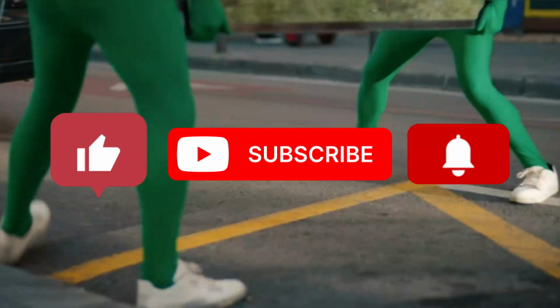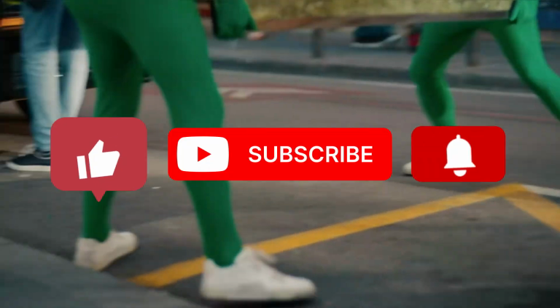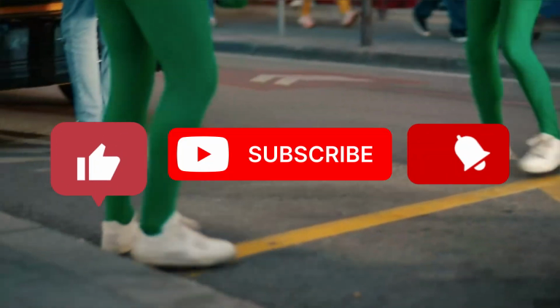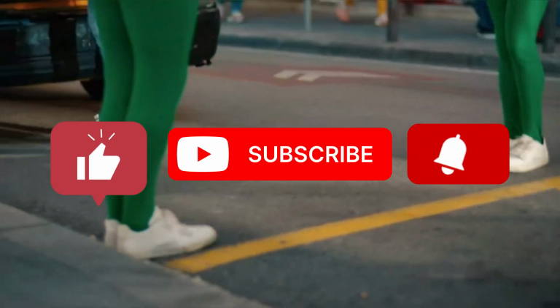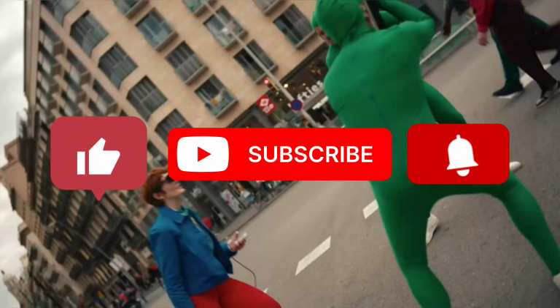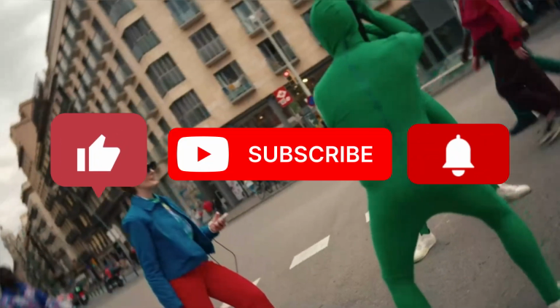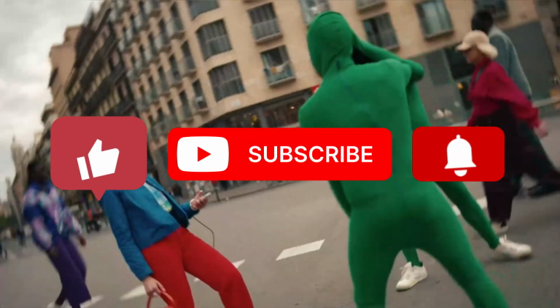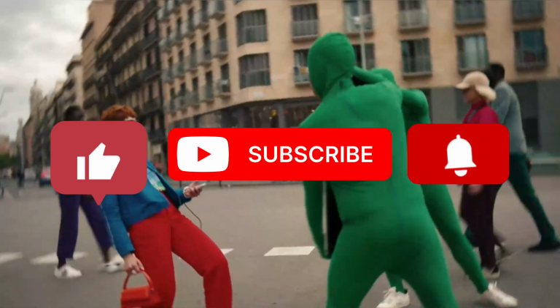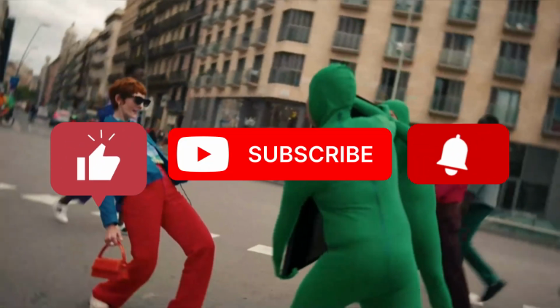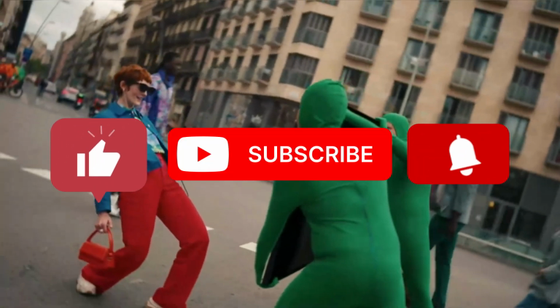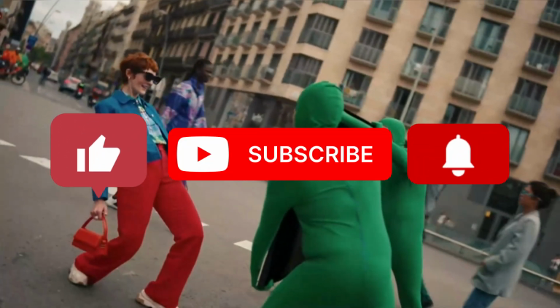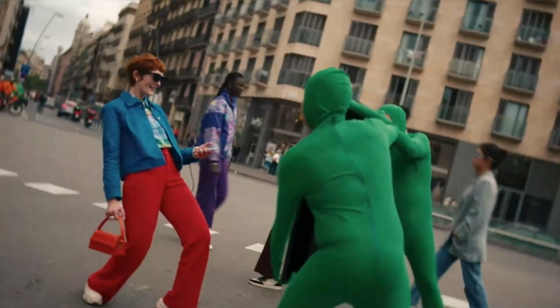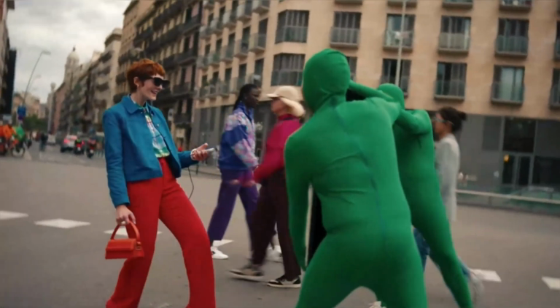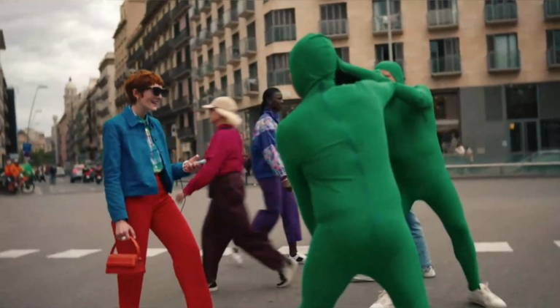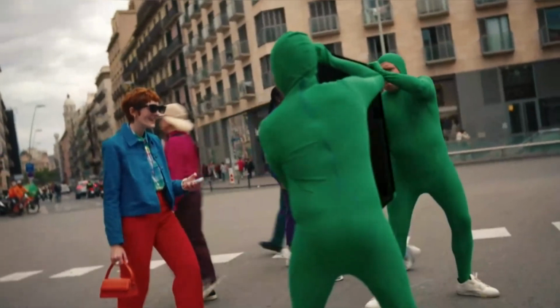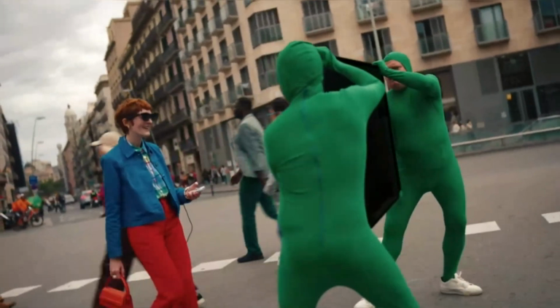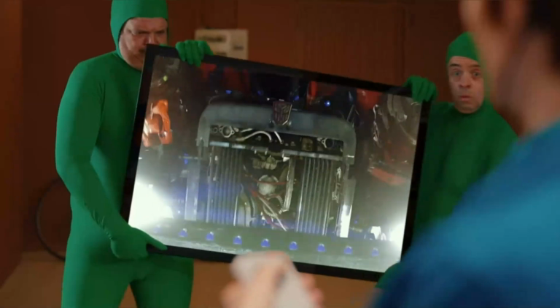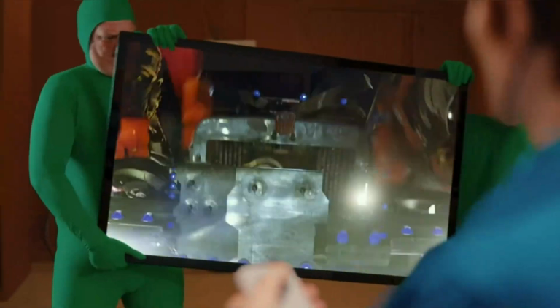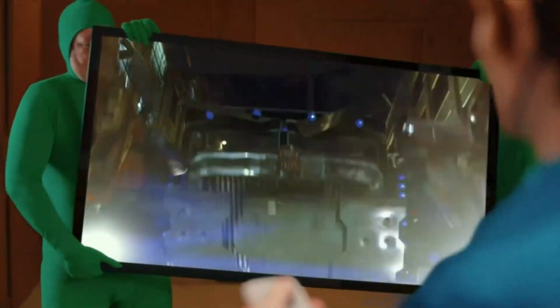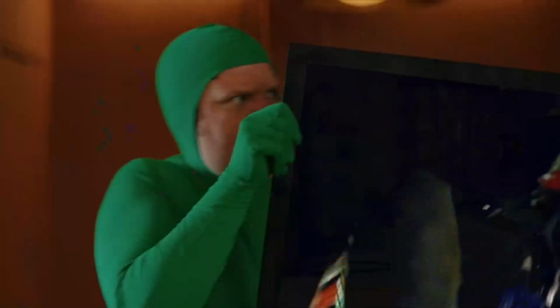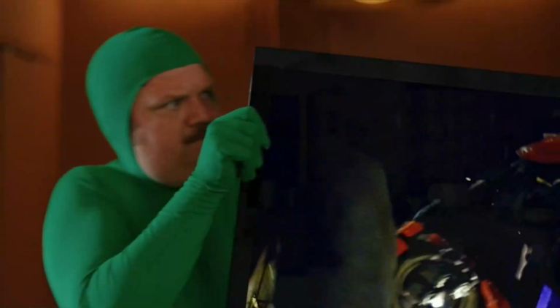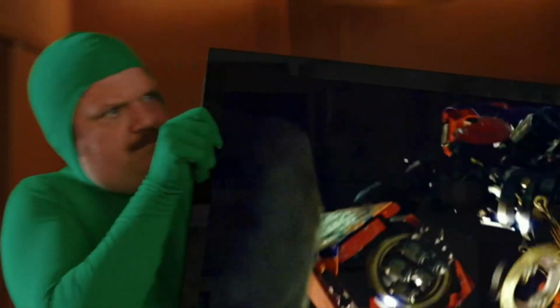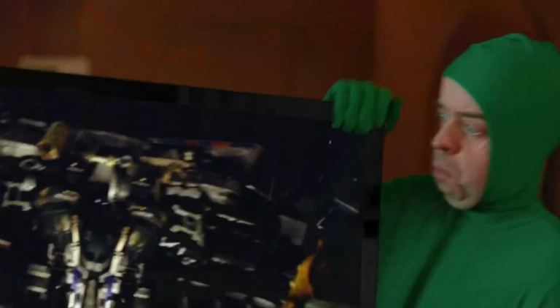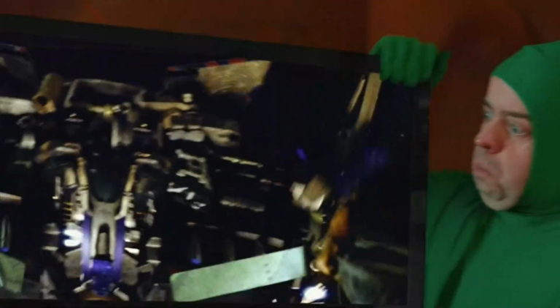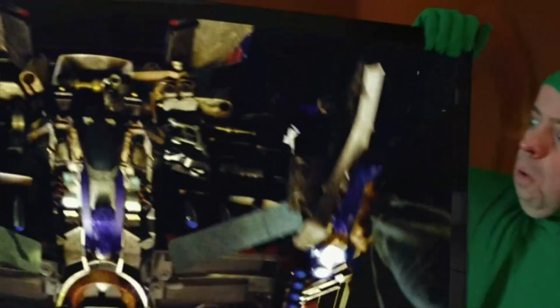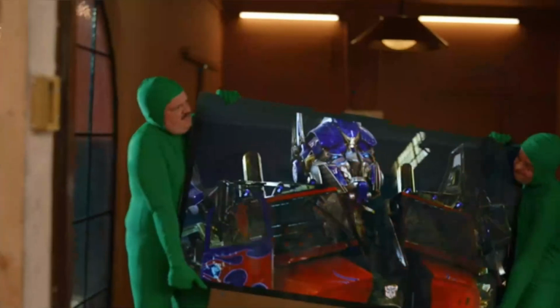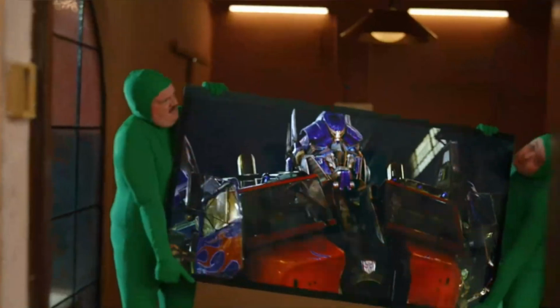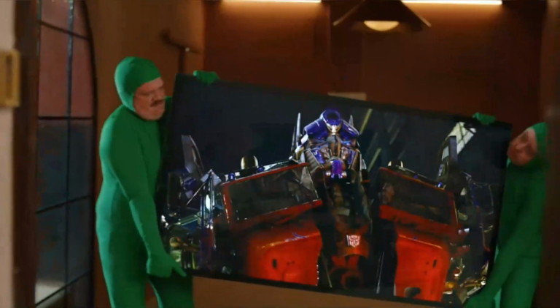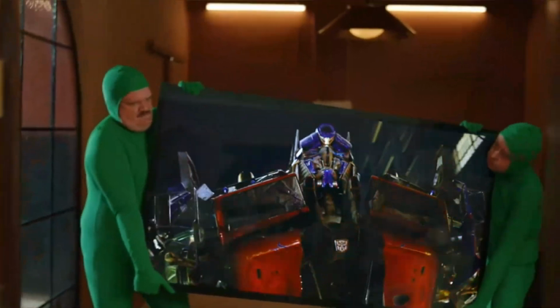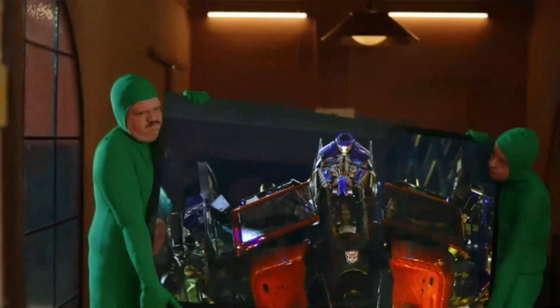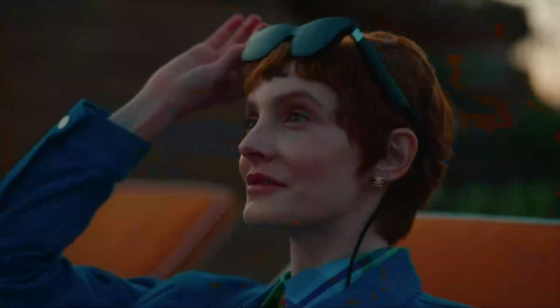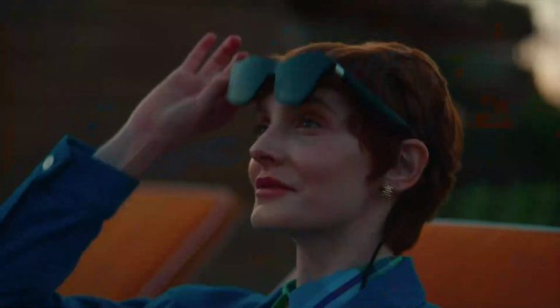Don't forget to like, subscribe, and comment below on which AR smart glasses you think is the best.